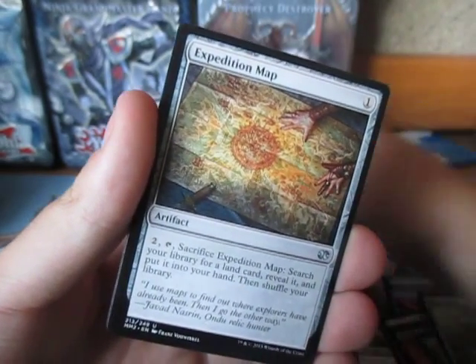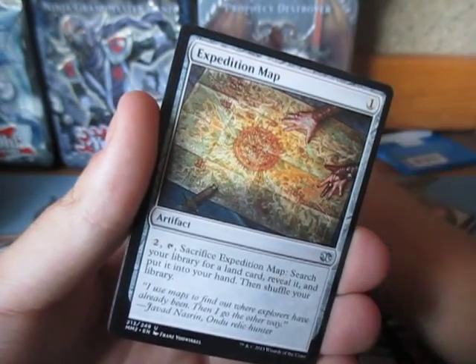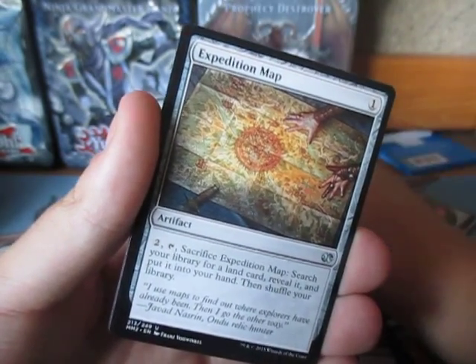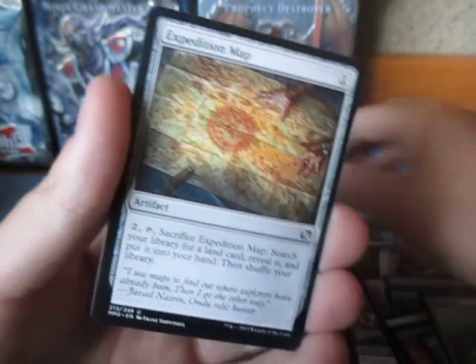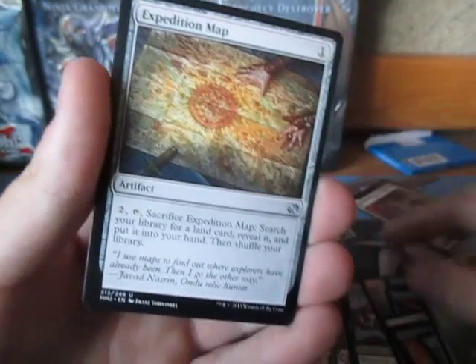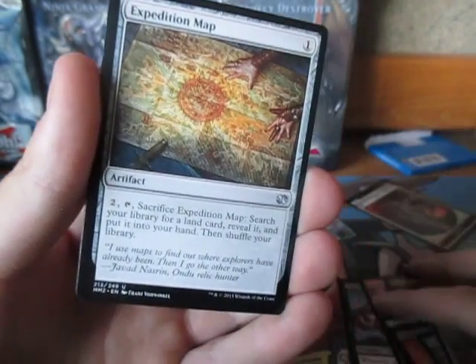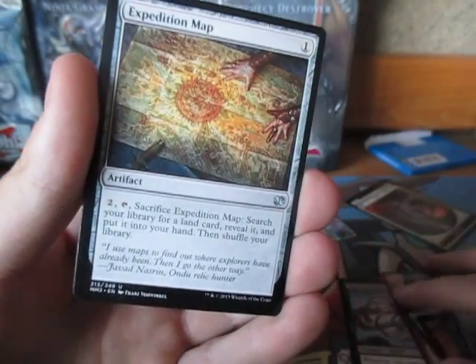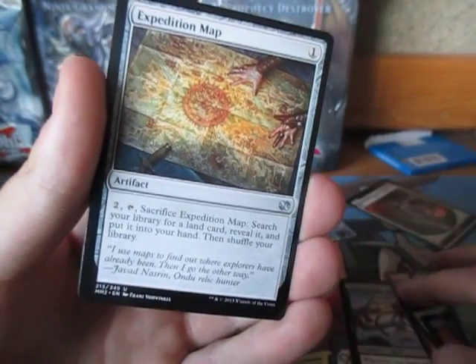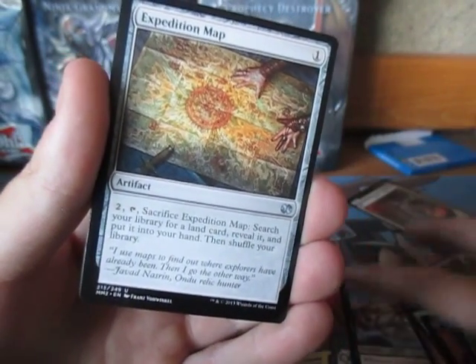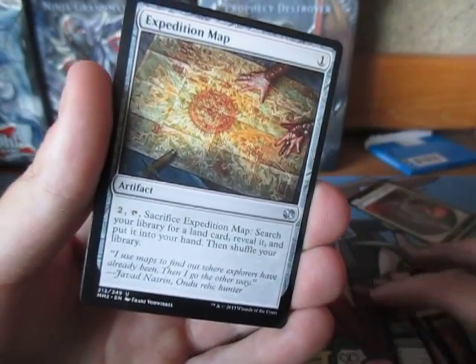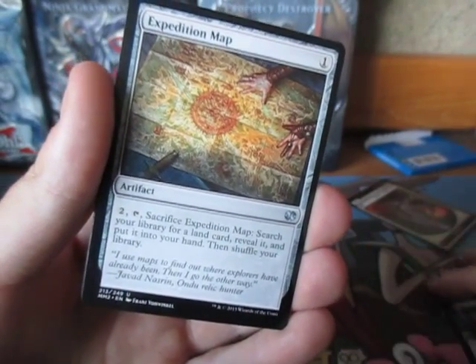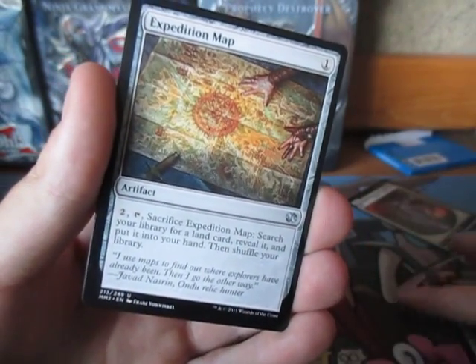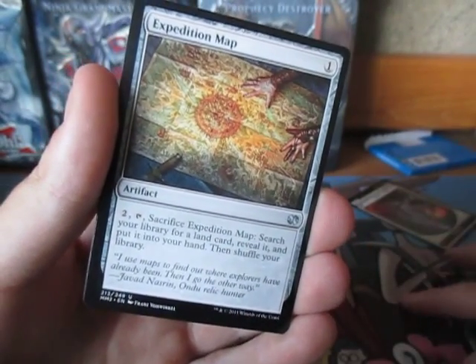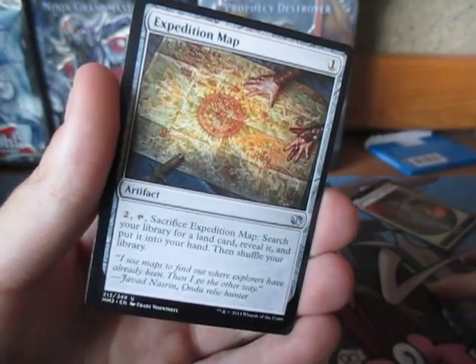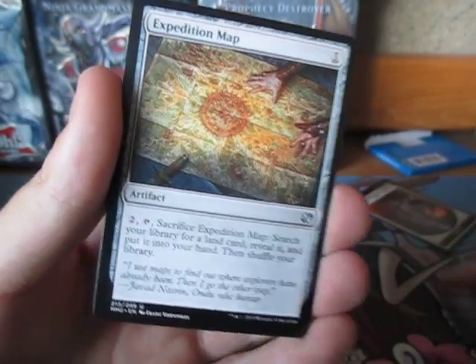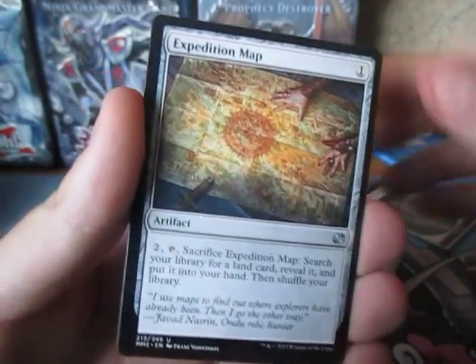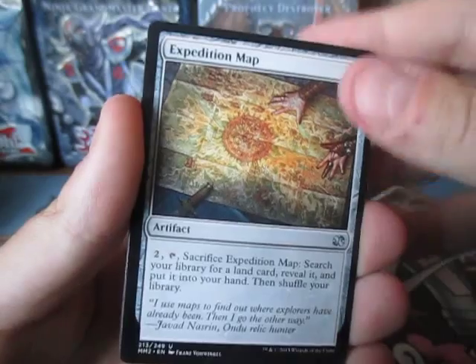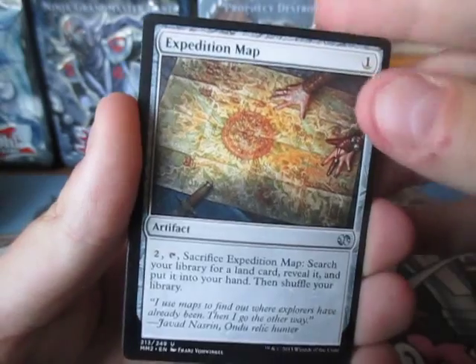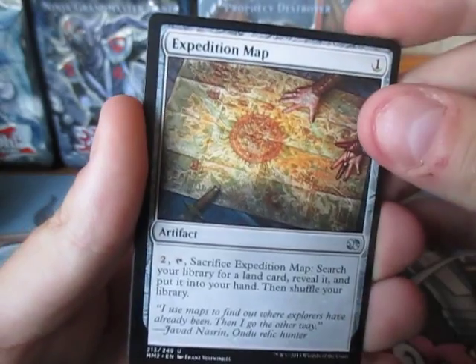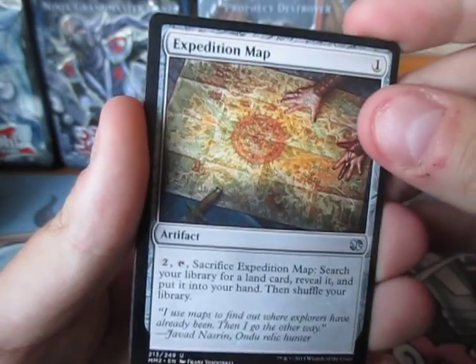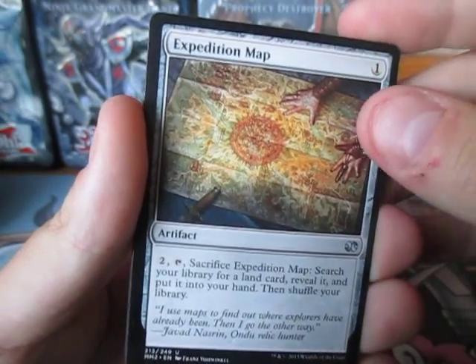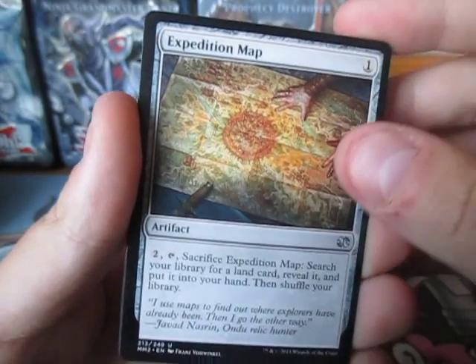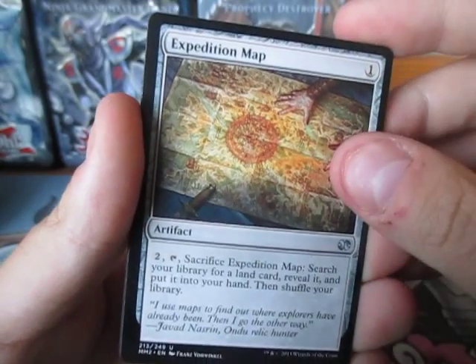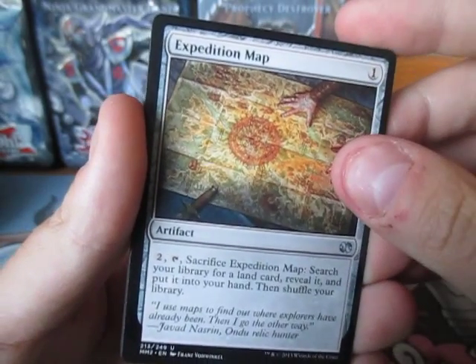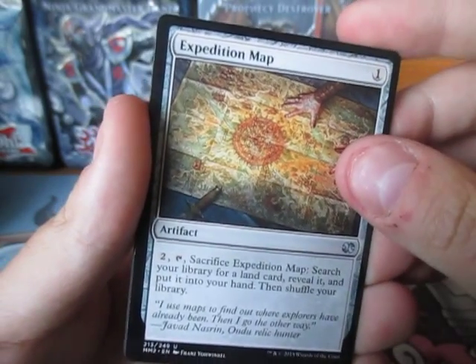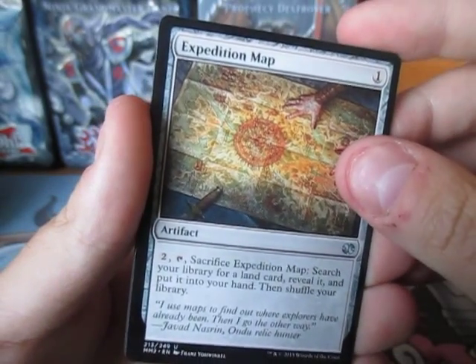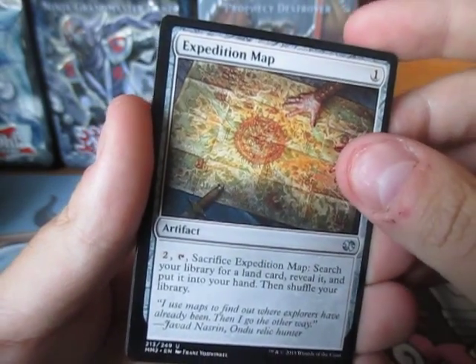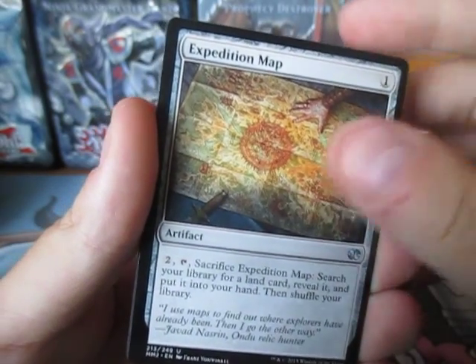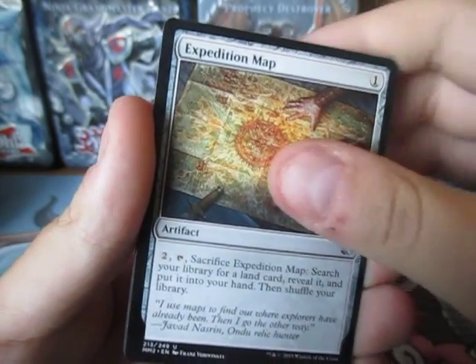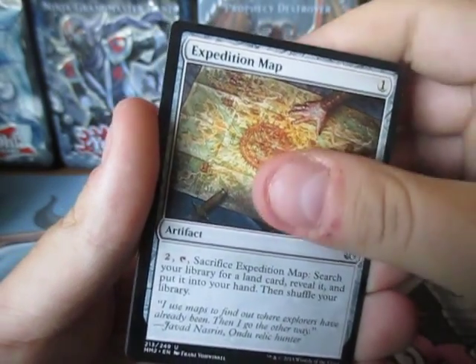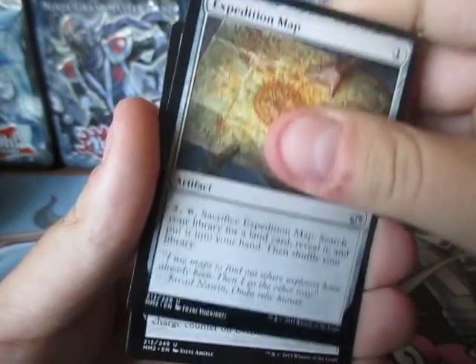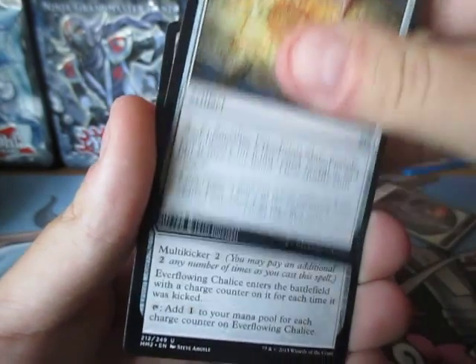The uncommons are up there, the commons over there. Expedition Map — not bad.